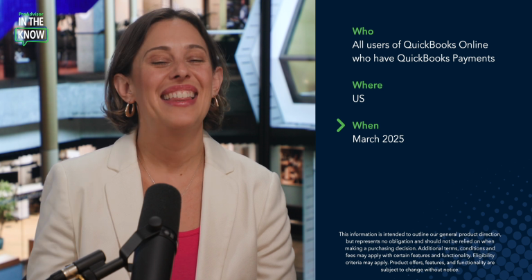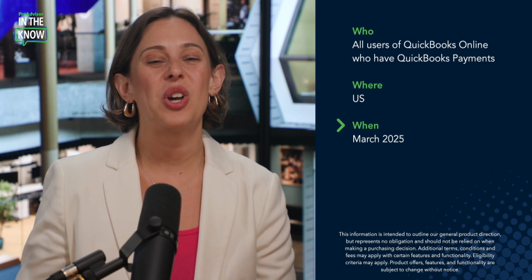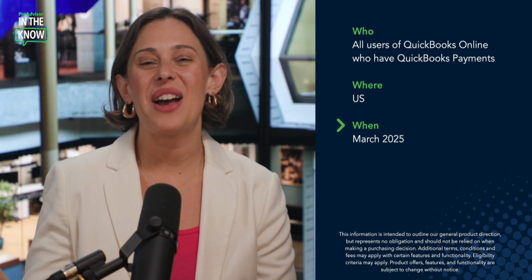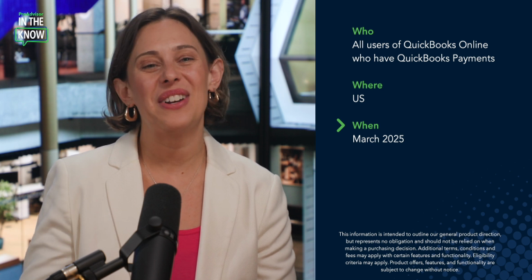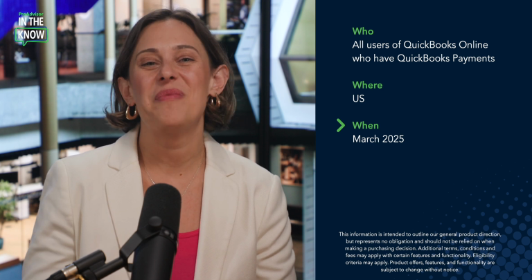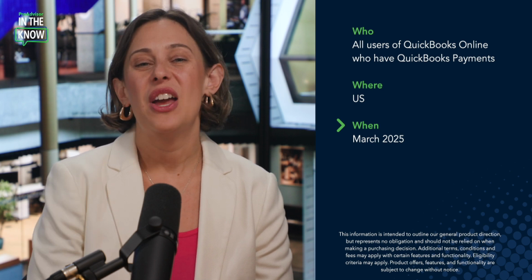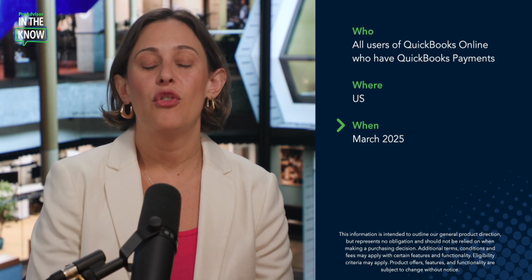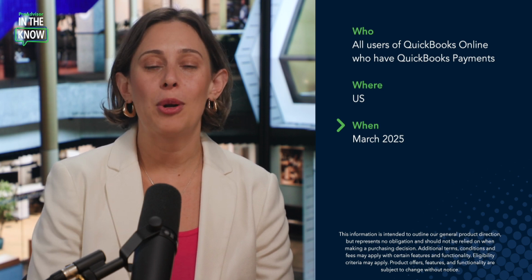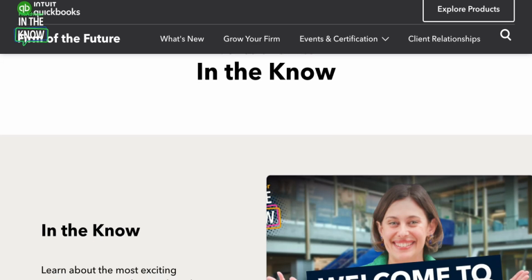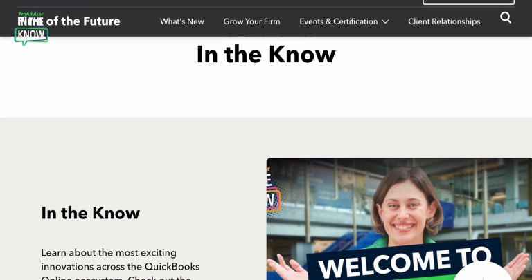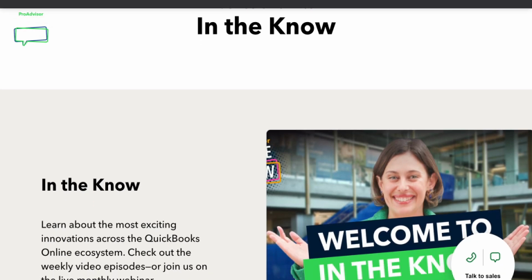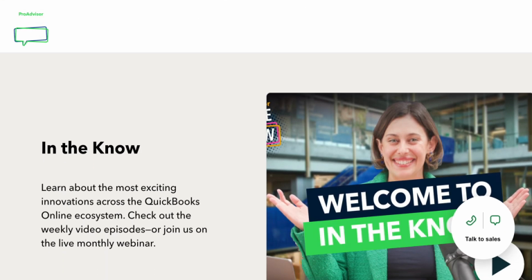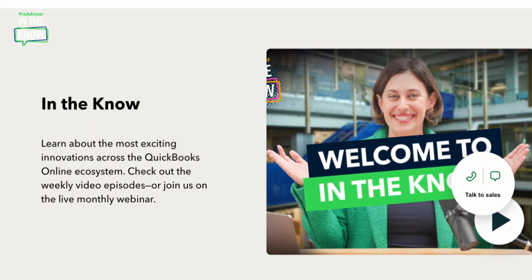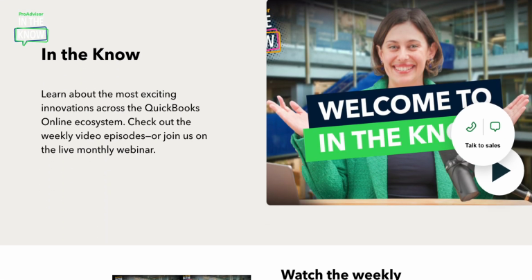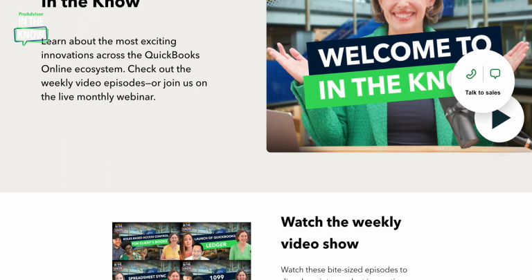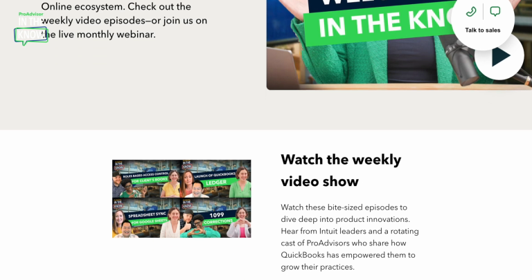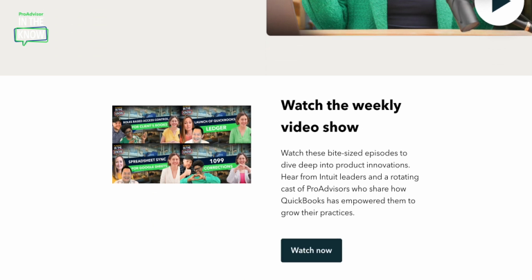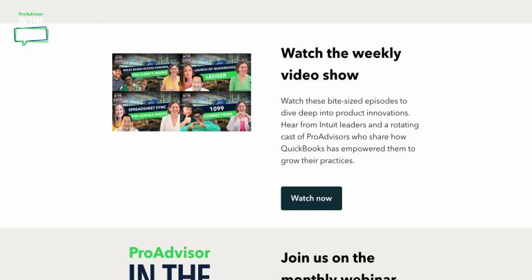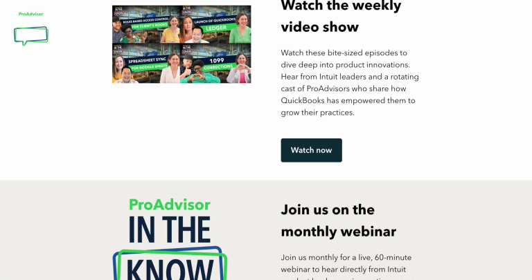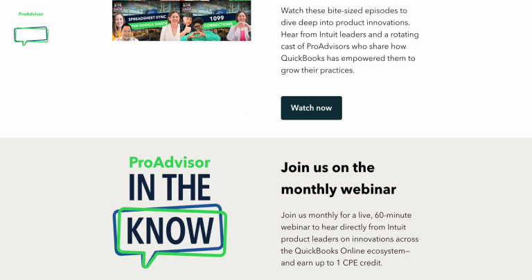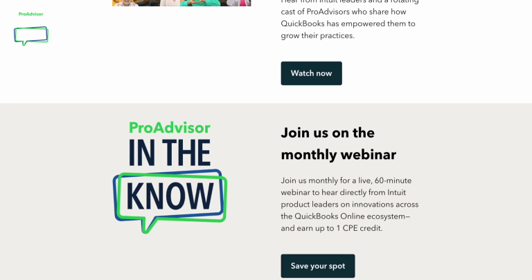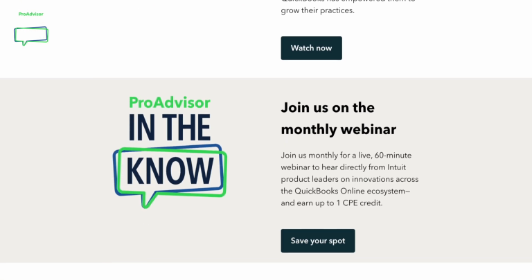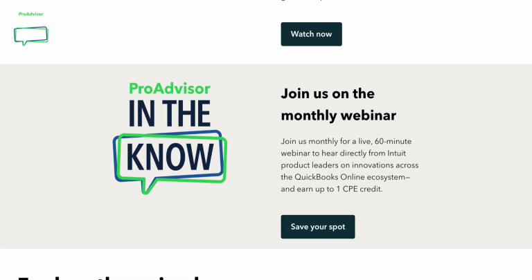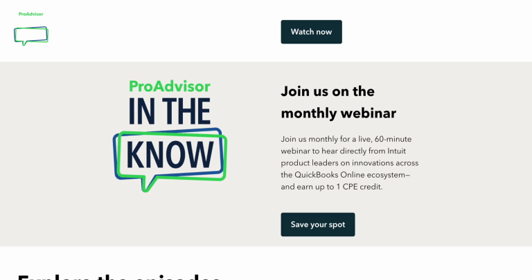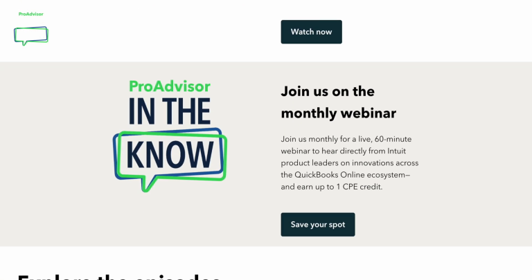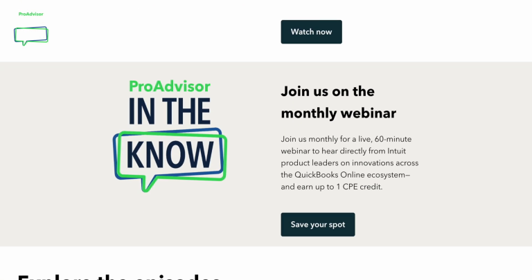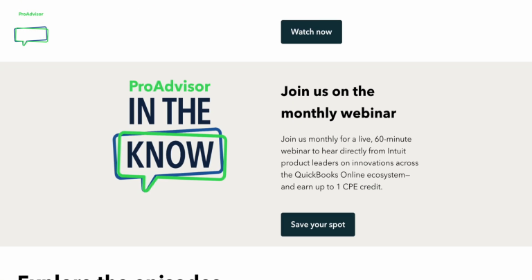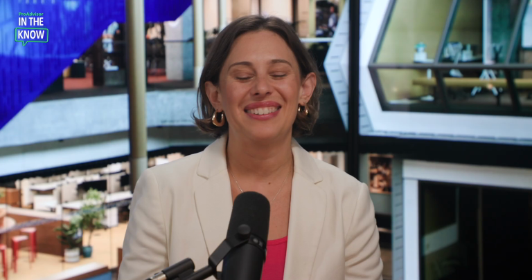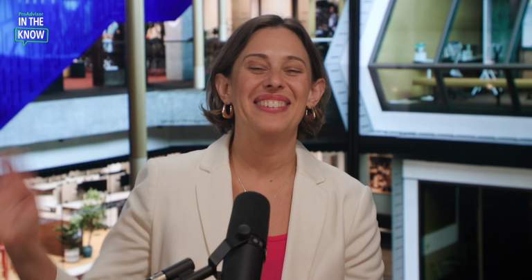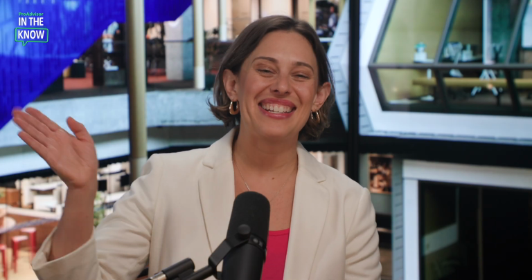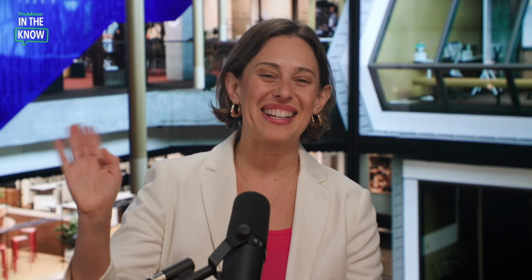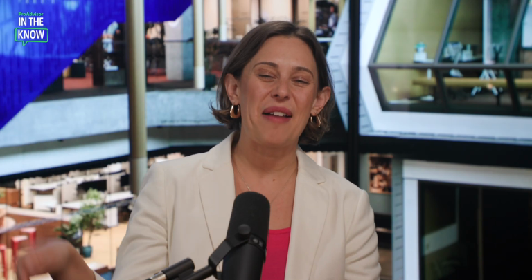That's all we have for now. For more product updates and demos, check out our In The Know Hub, and be sure to register for our monthly webinar. We'll catch you next time.